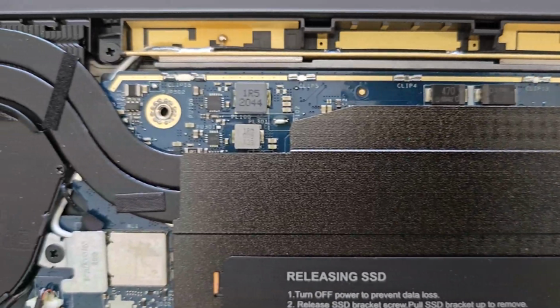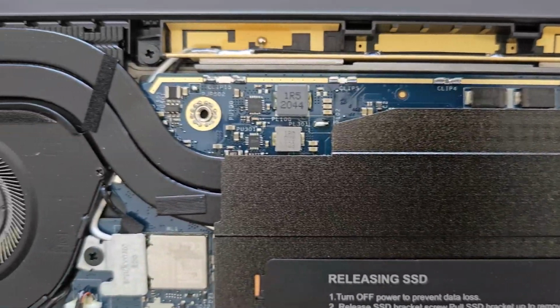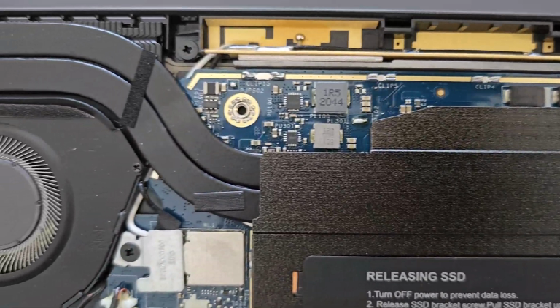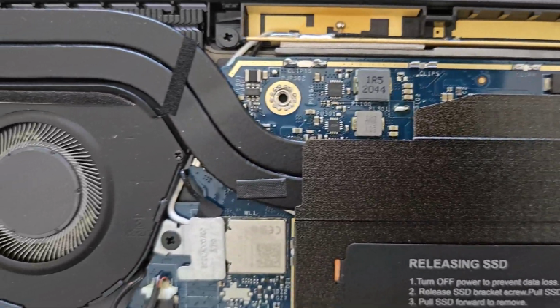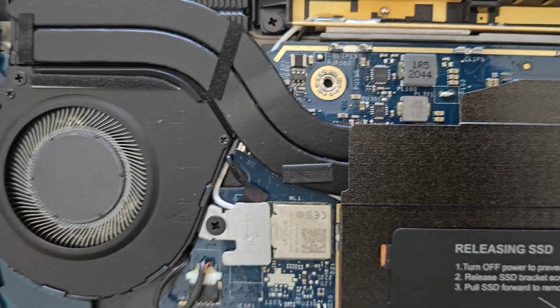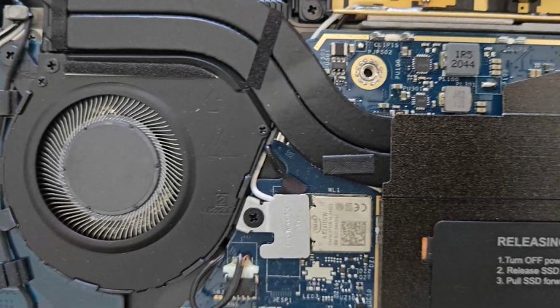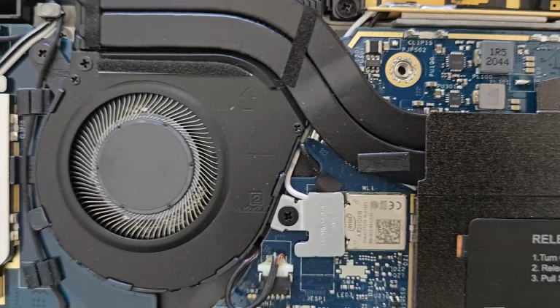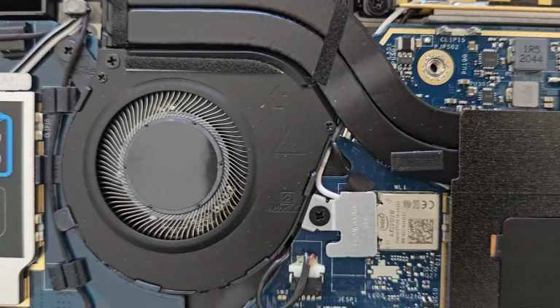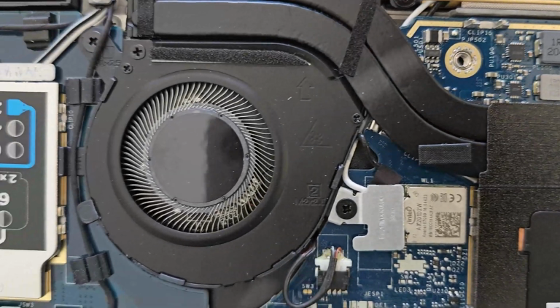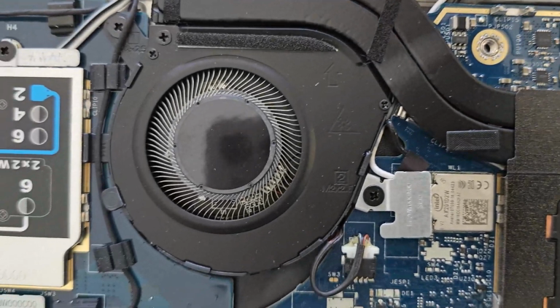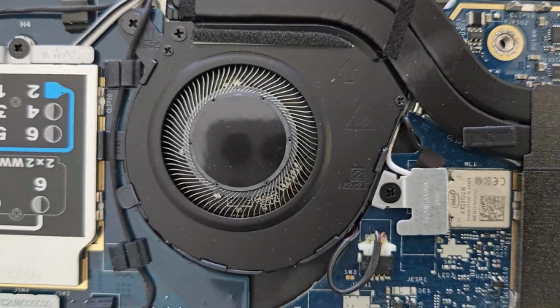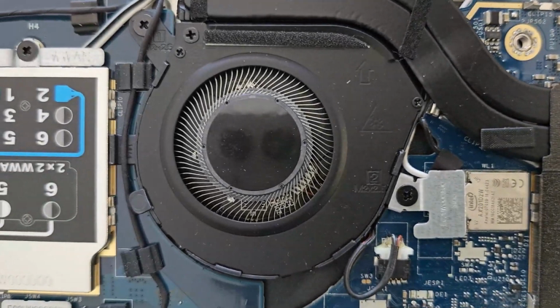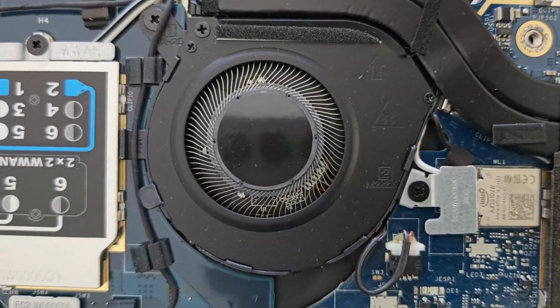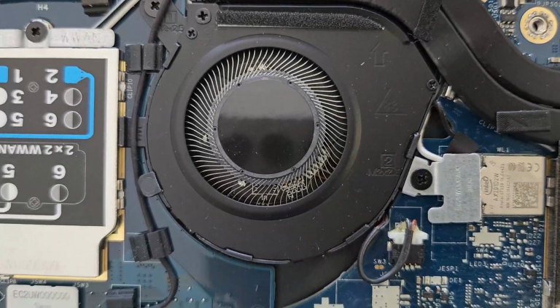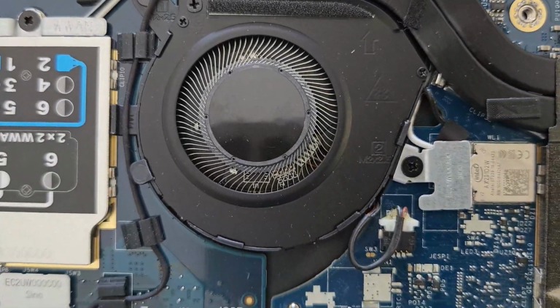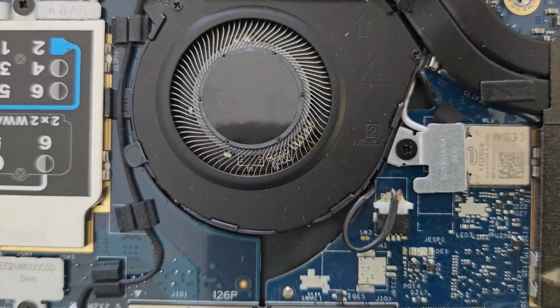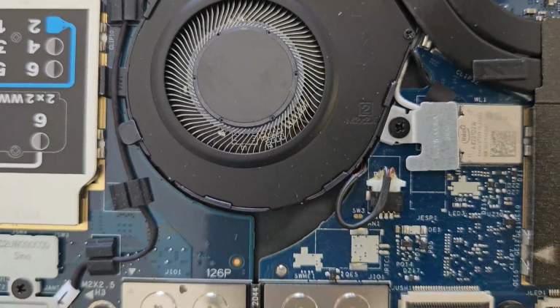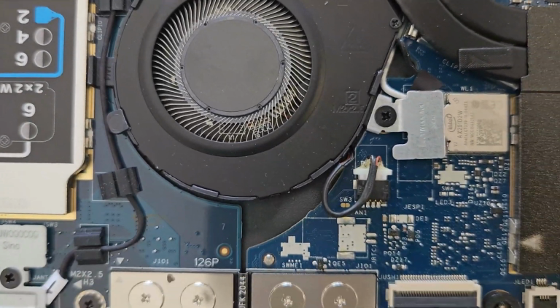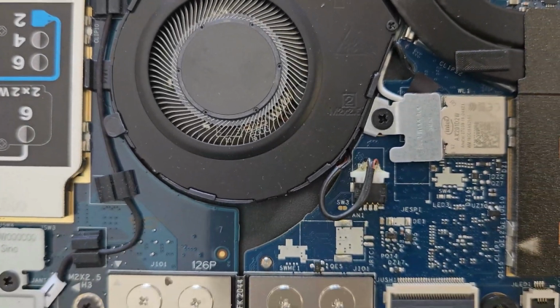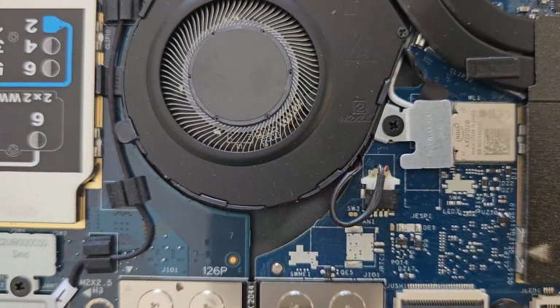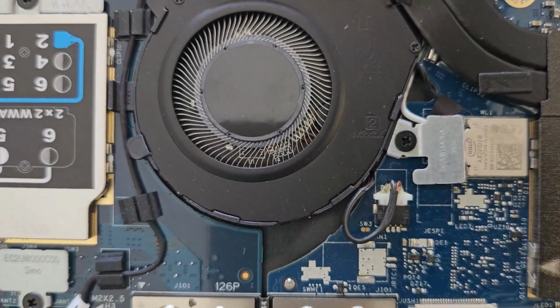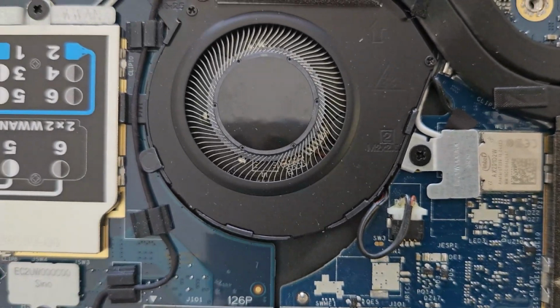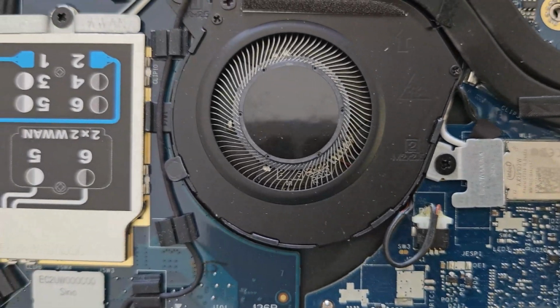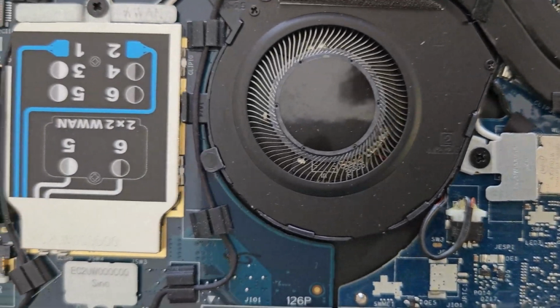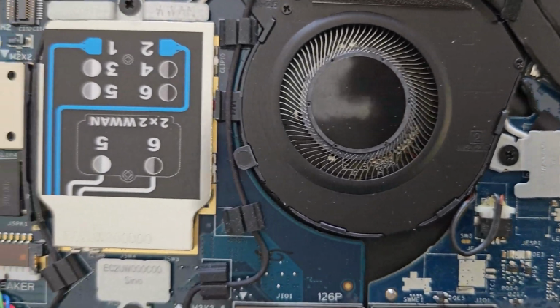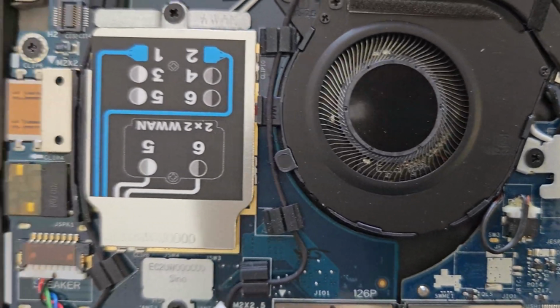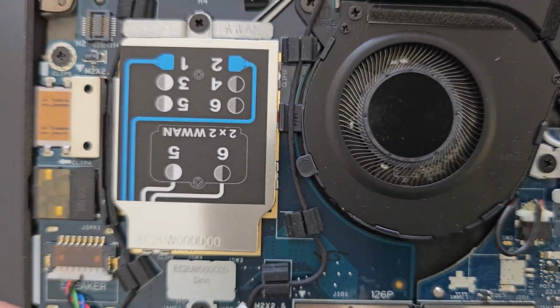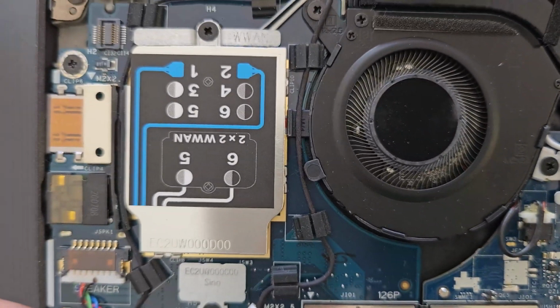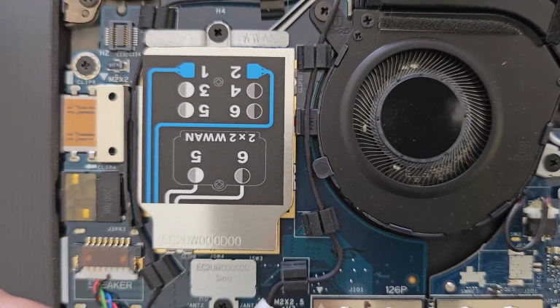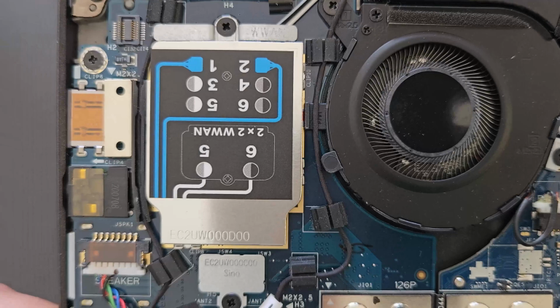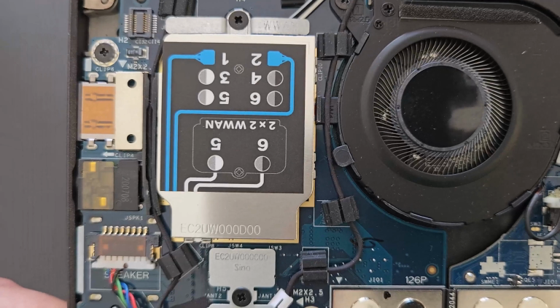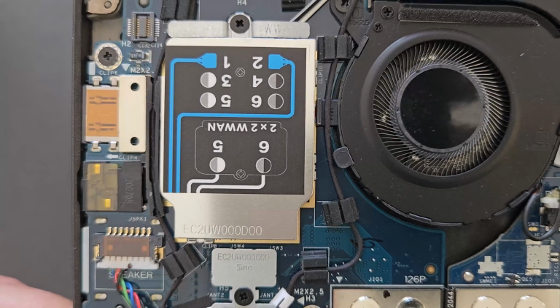That's your CPU fan for a closer look, and your Wi-Fi card on the left there as well.